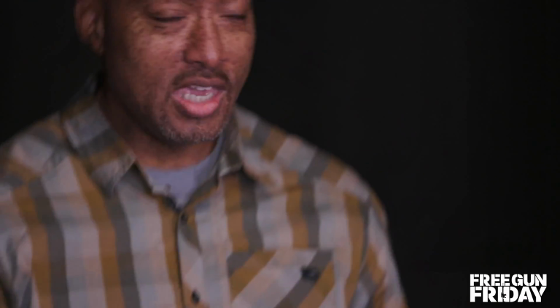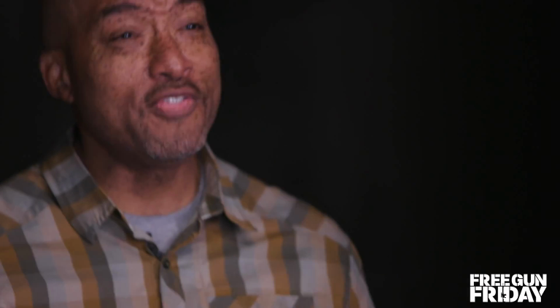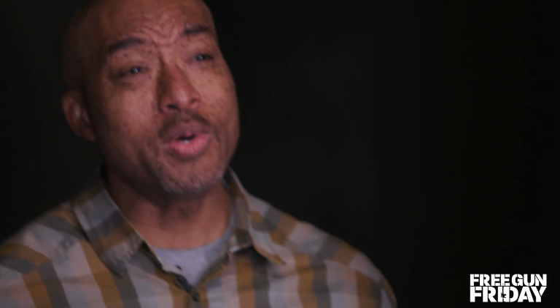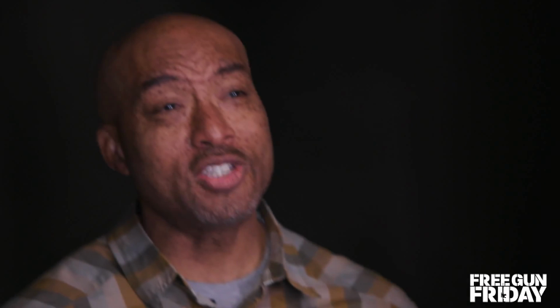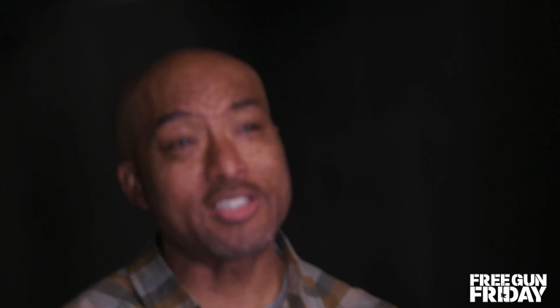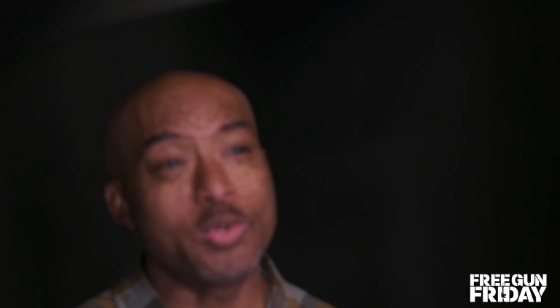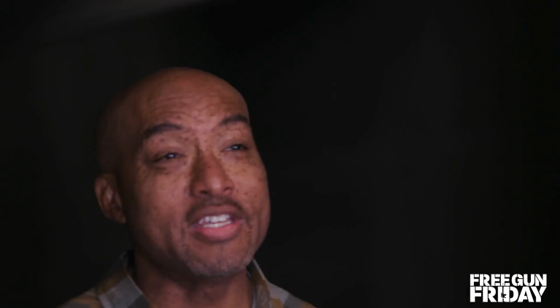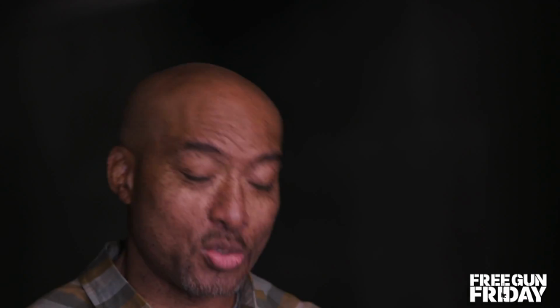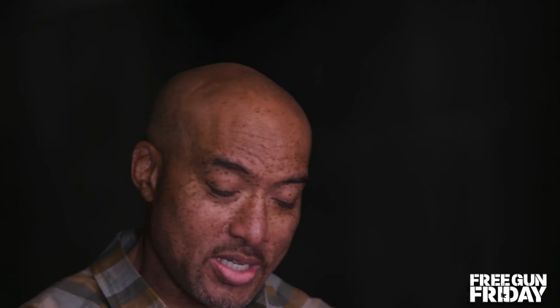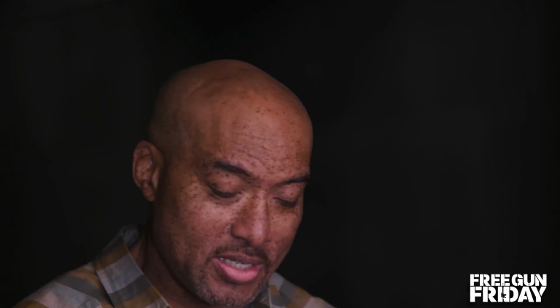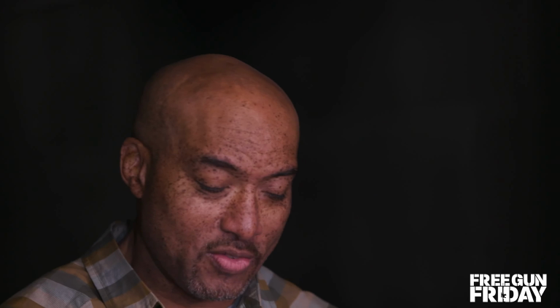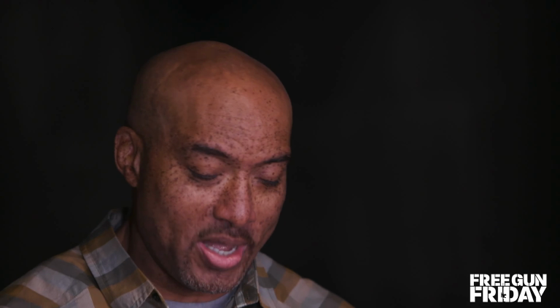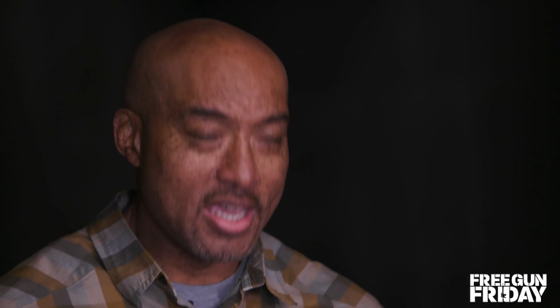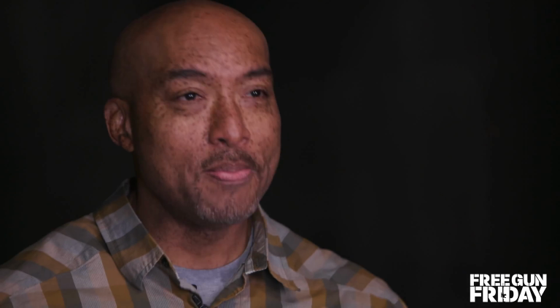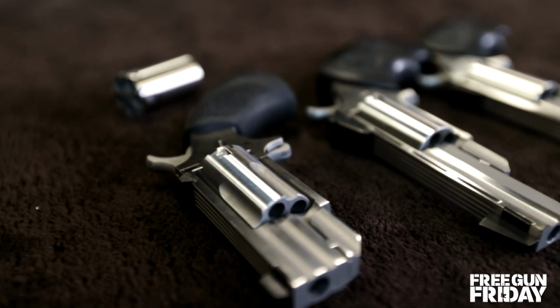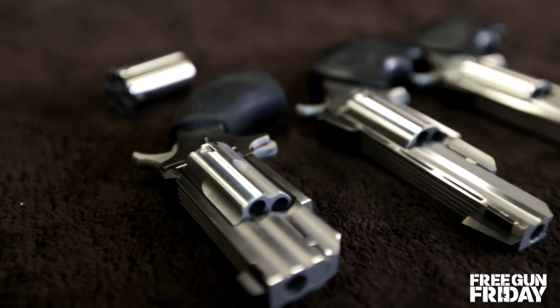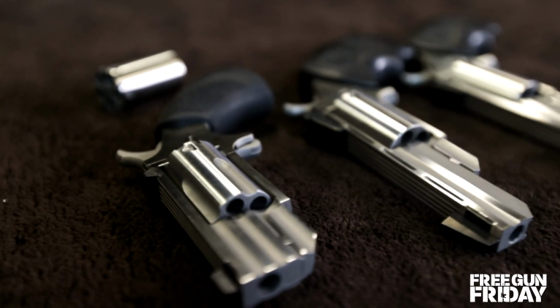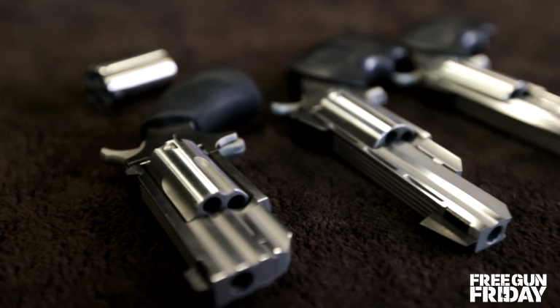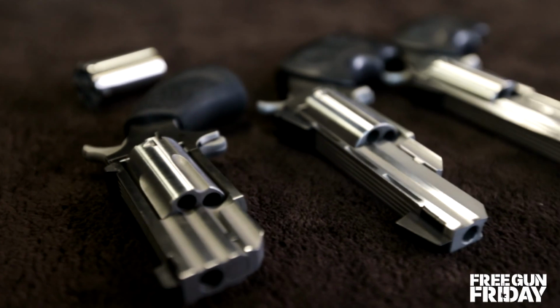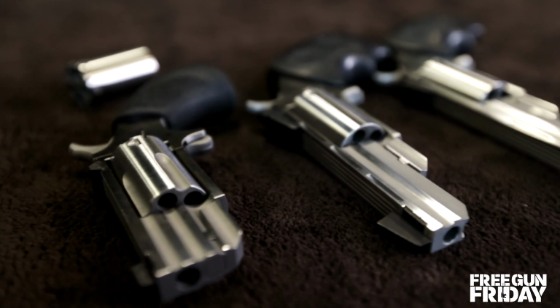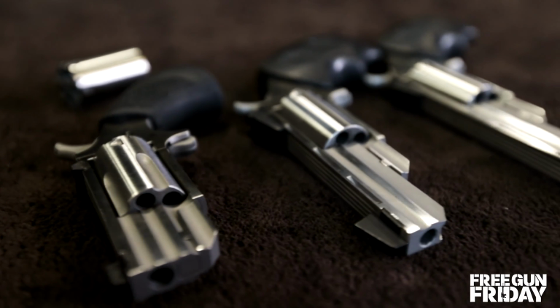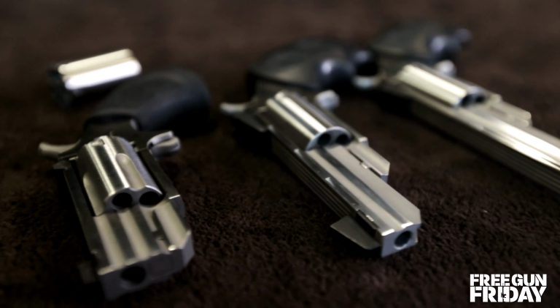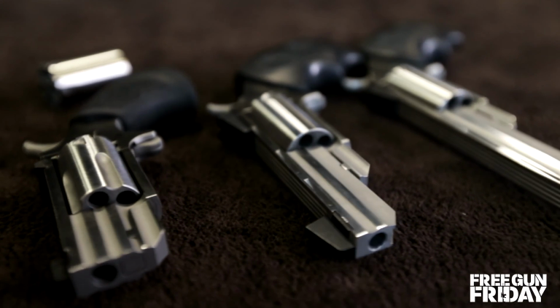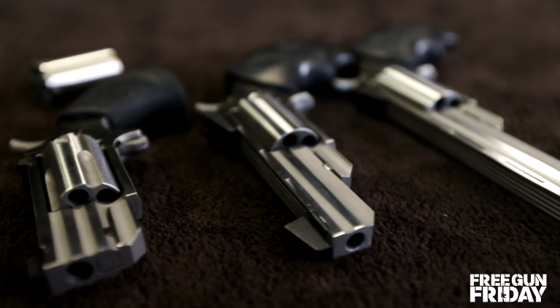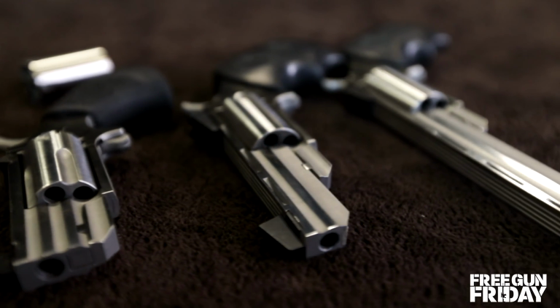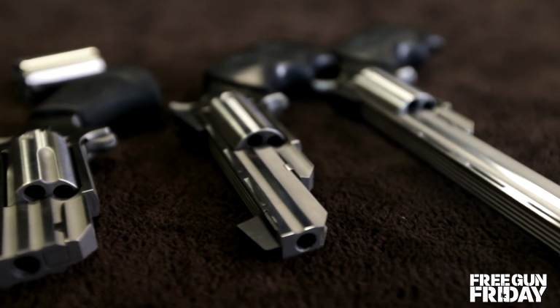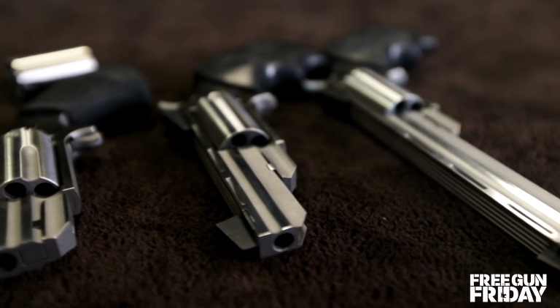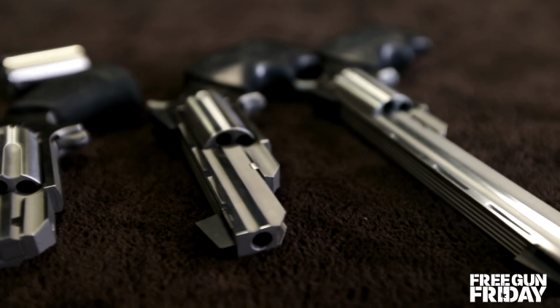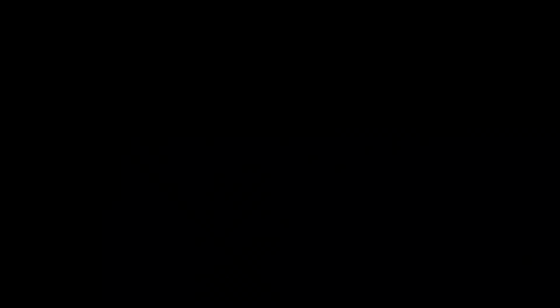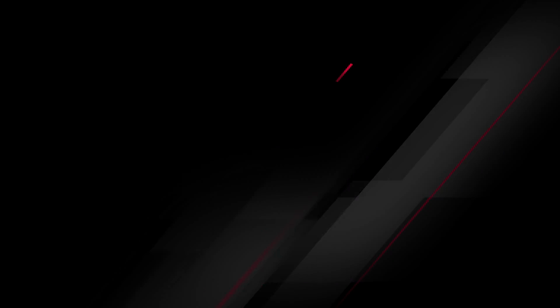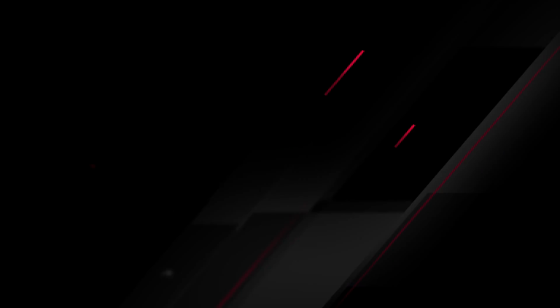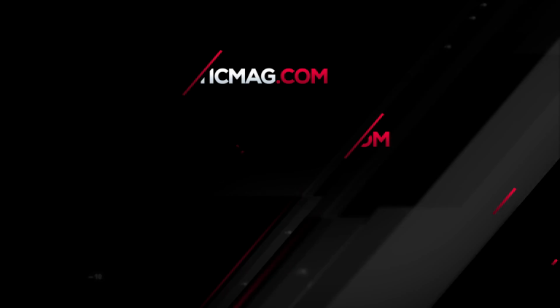If you want a chance to win this three-gun giveaway, be sure to log on to one of the Athlon Outdoors network of websites.